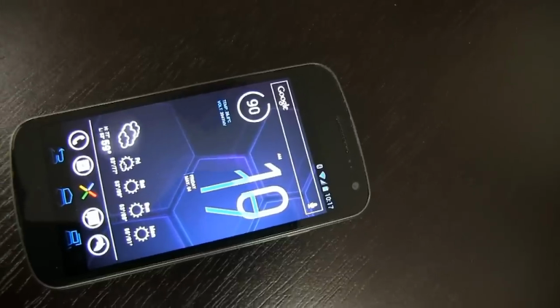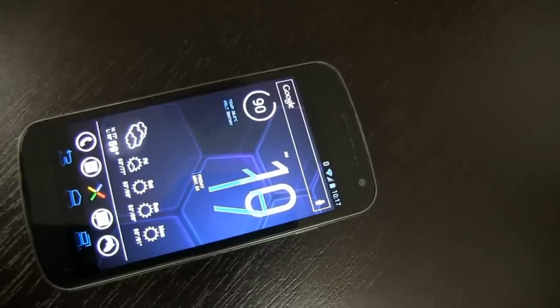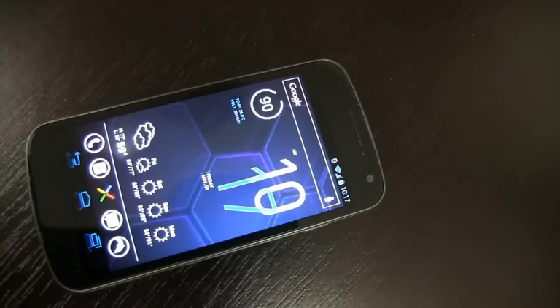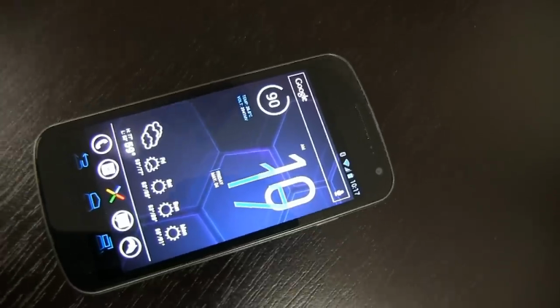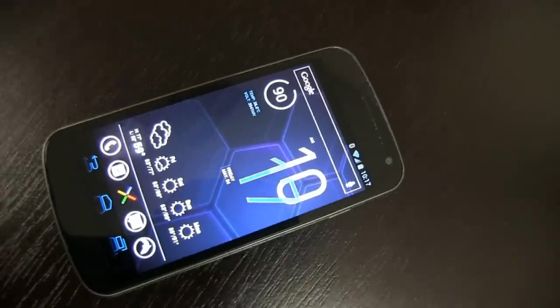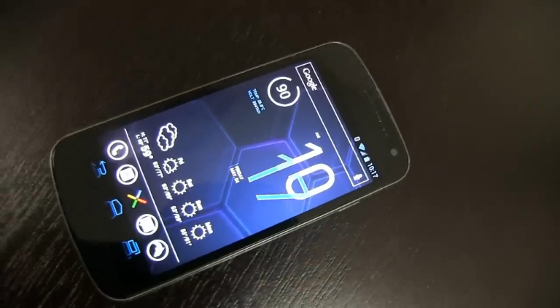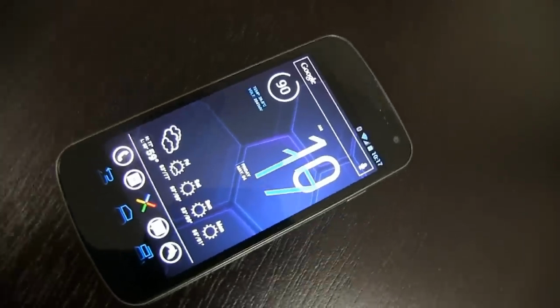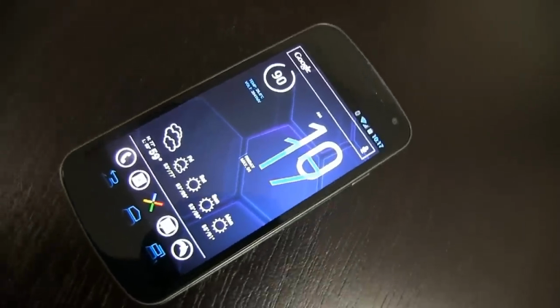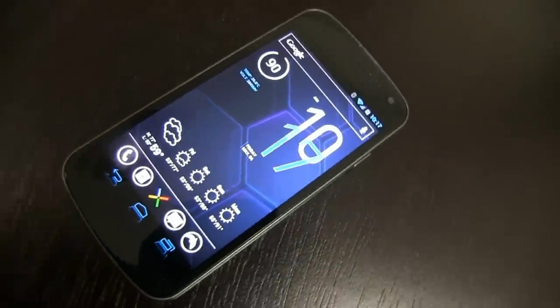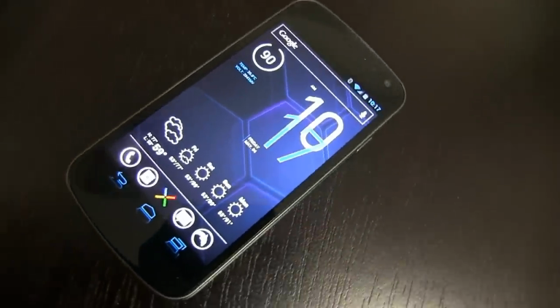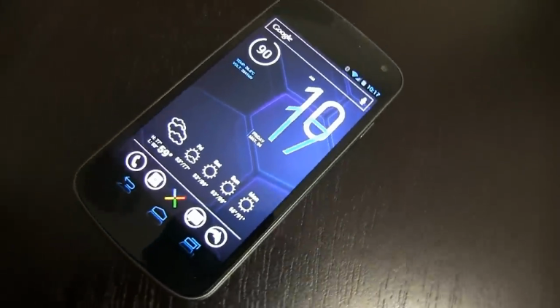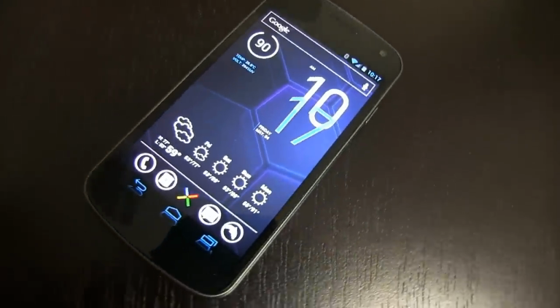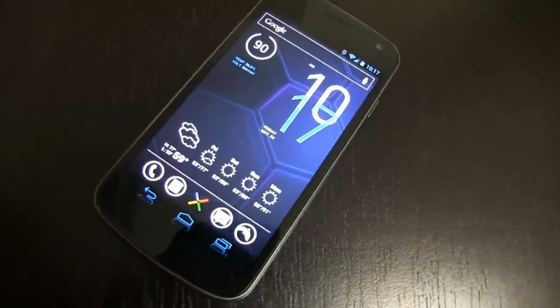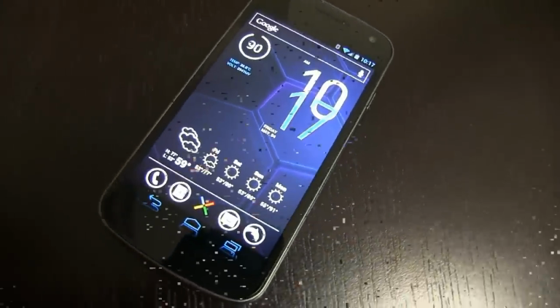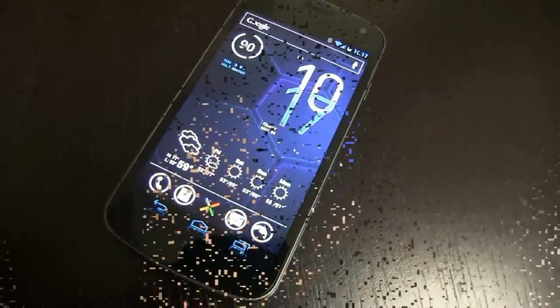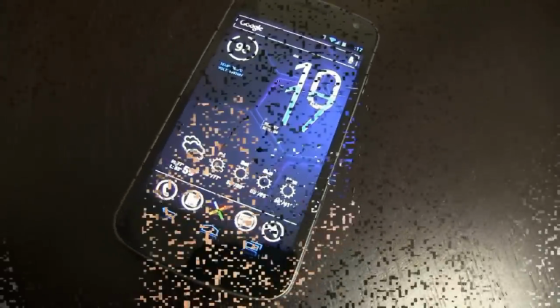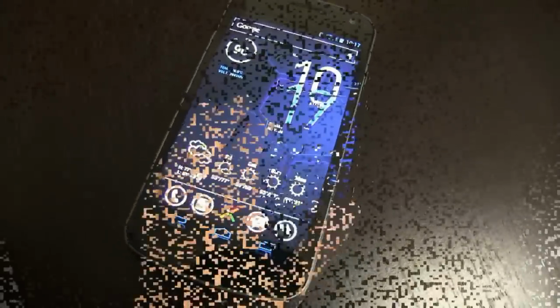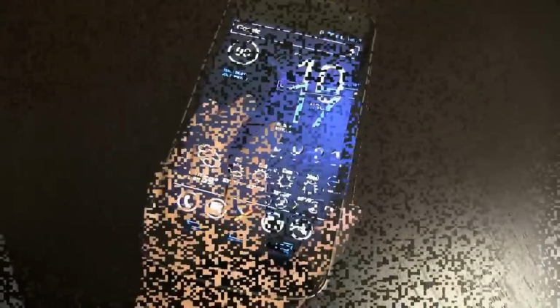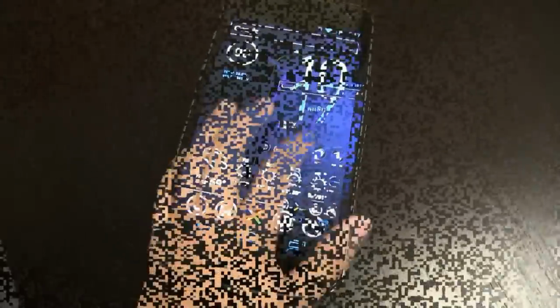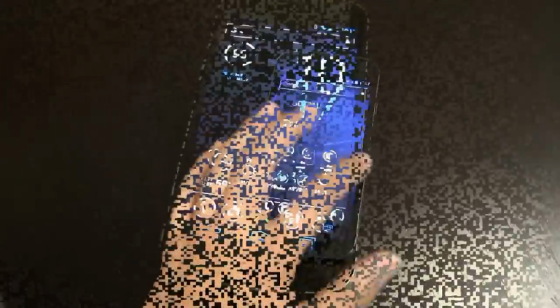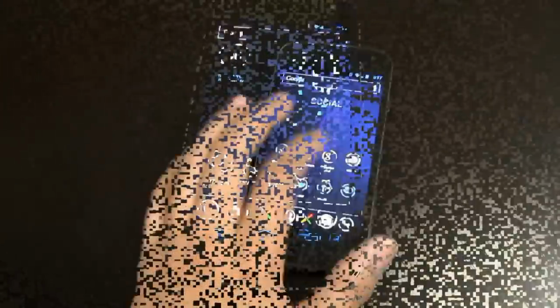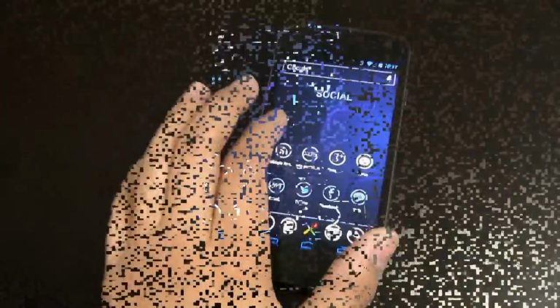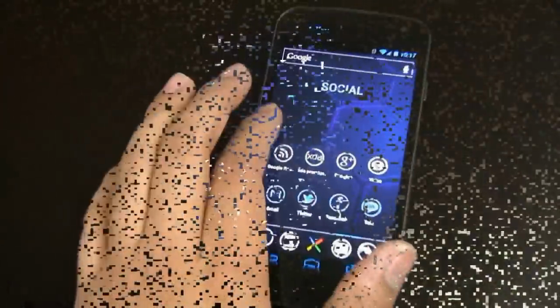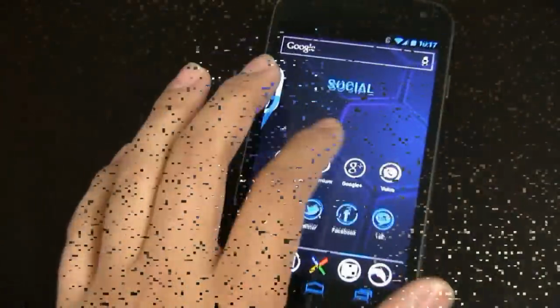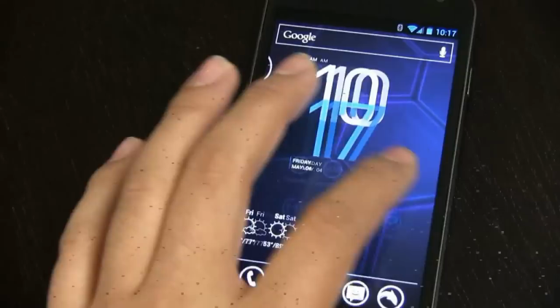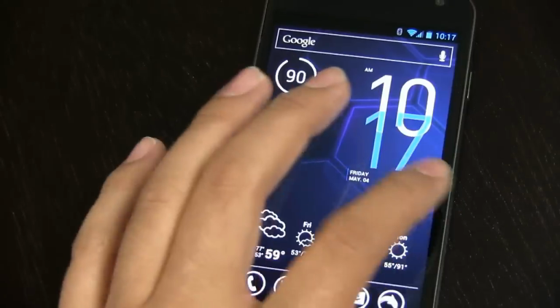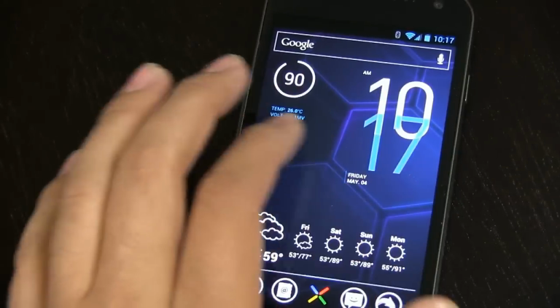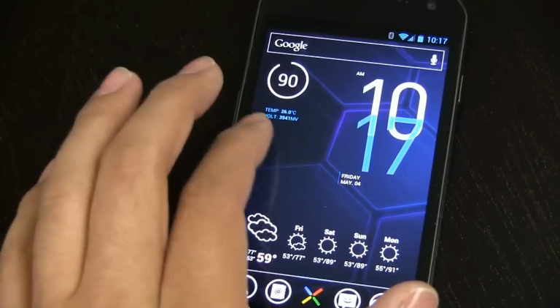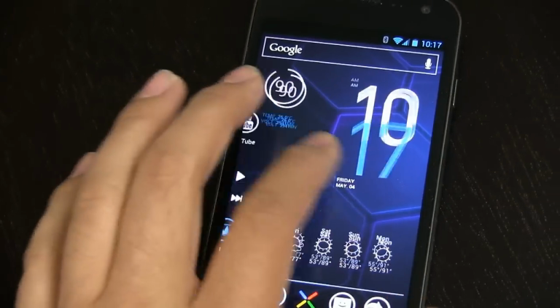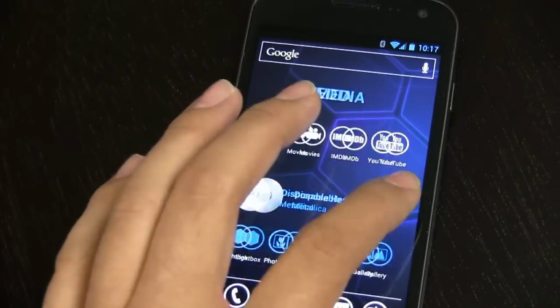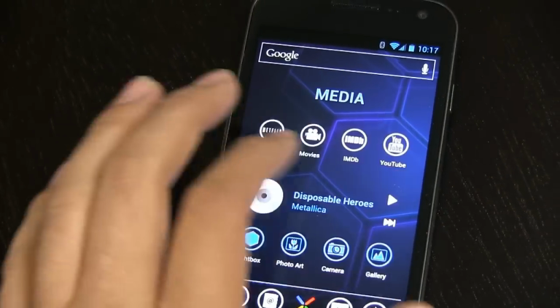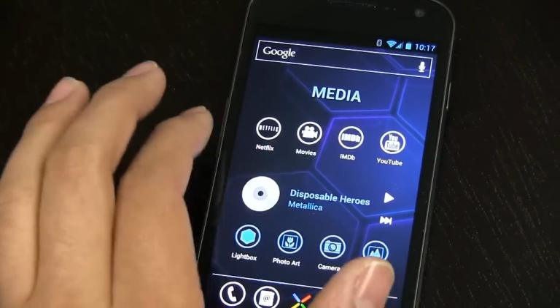In this video, I'm going to show you how you can make your Android phone look like a boss.